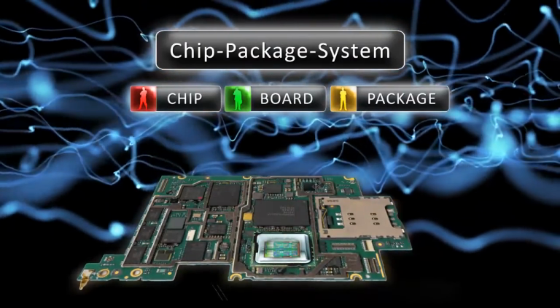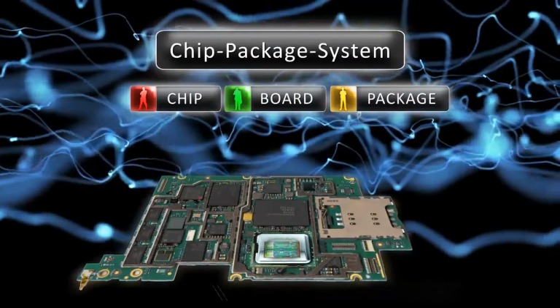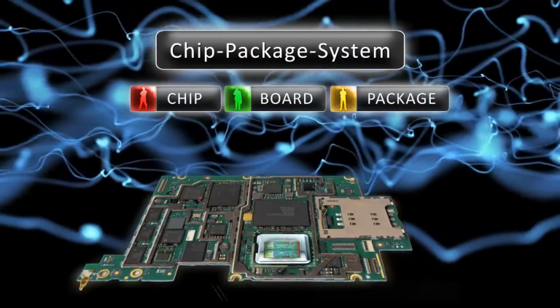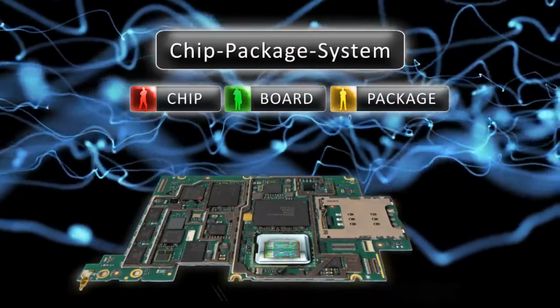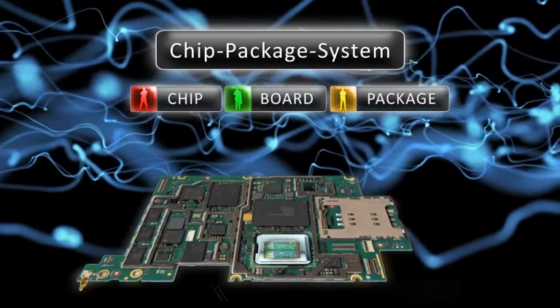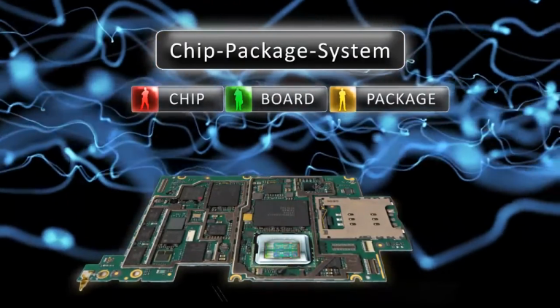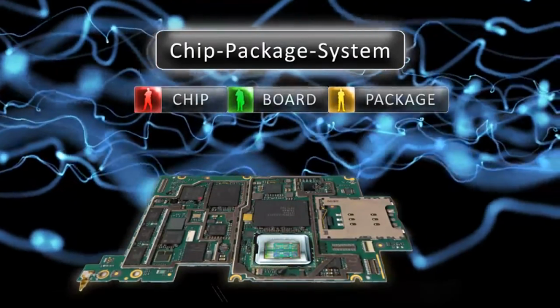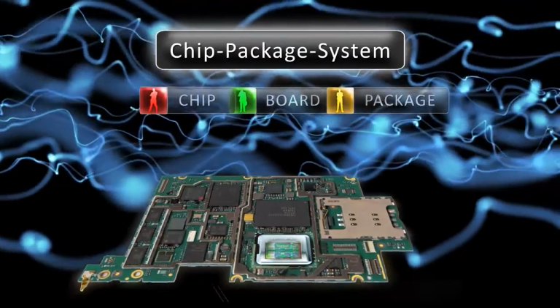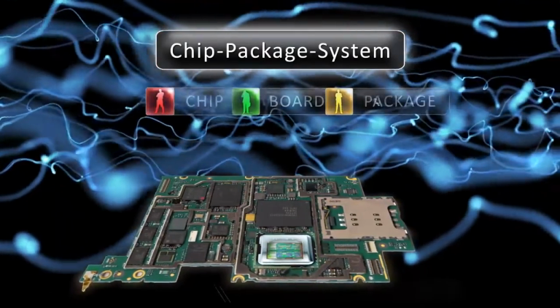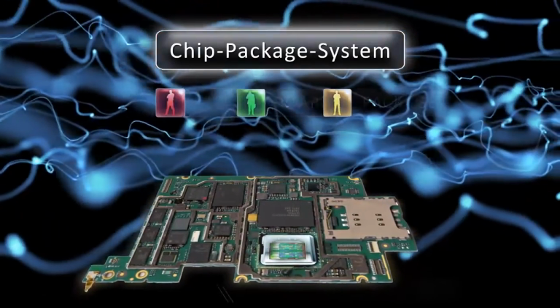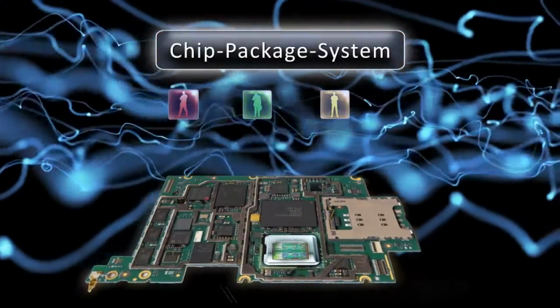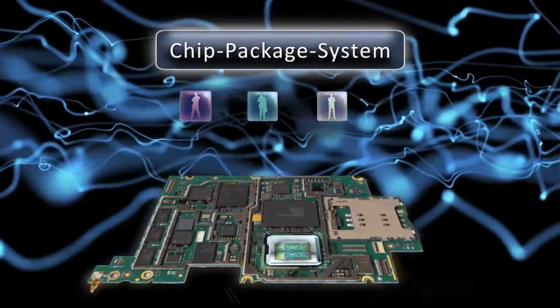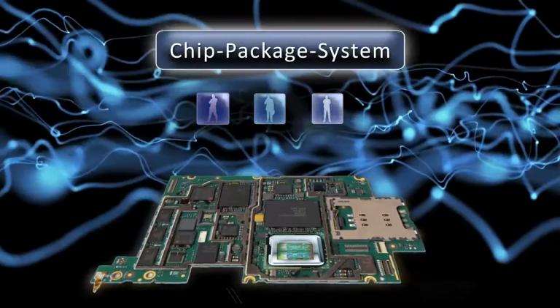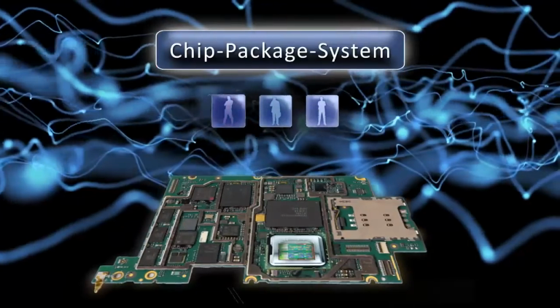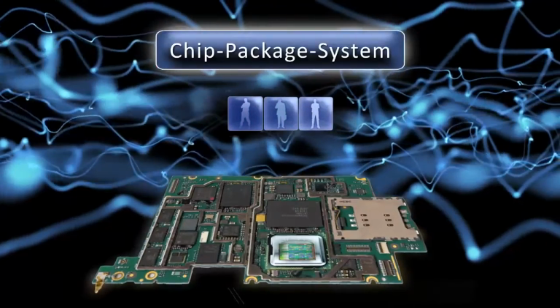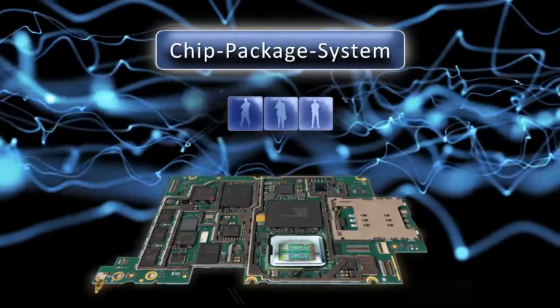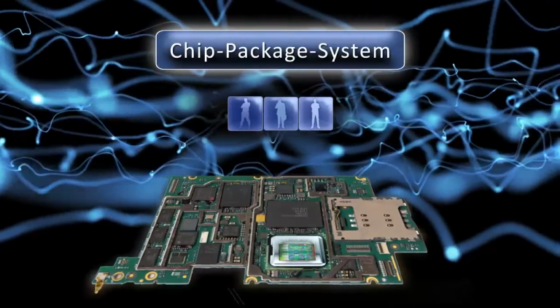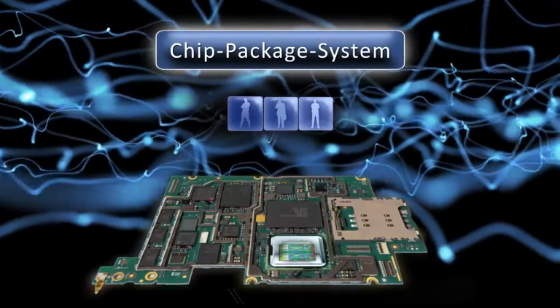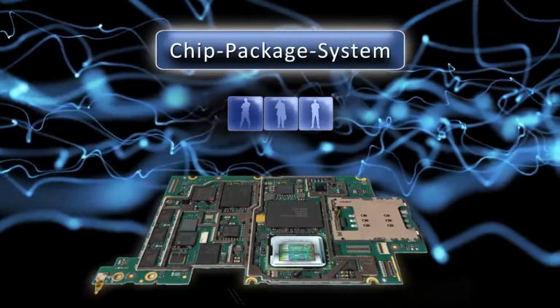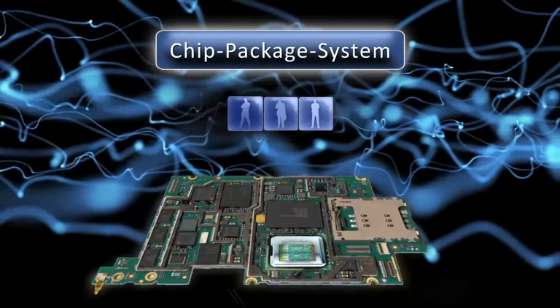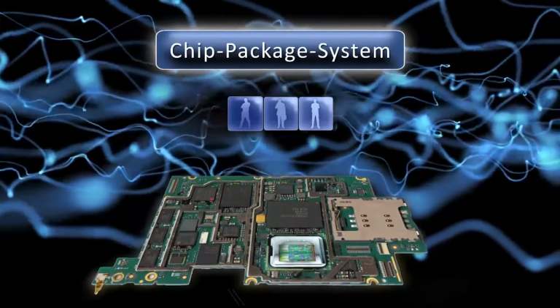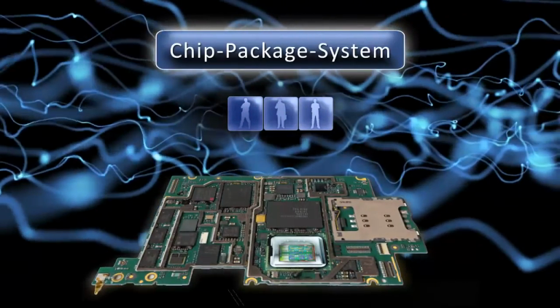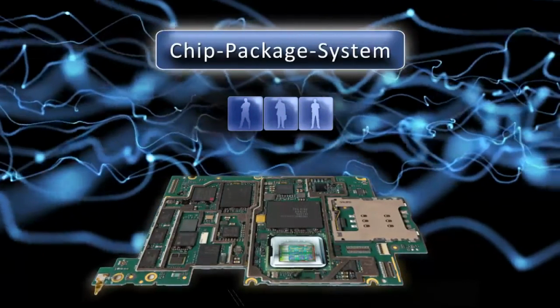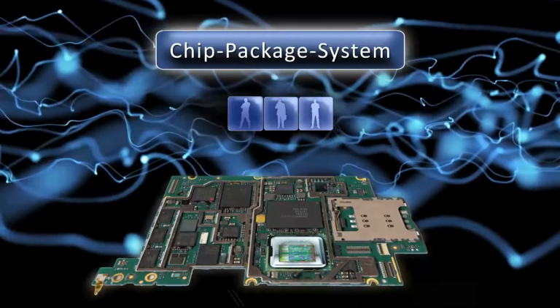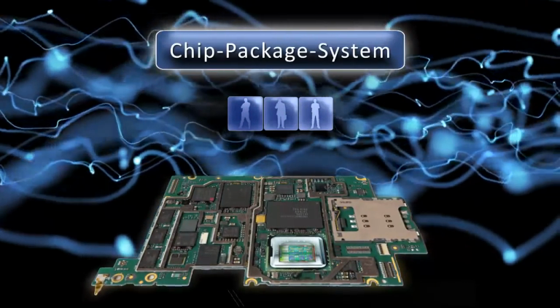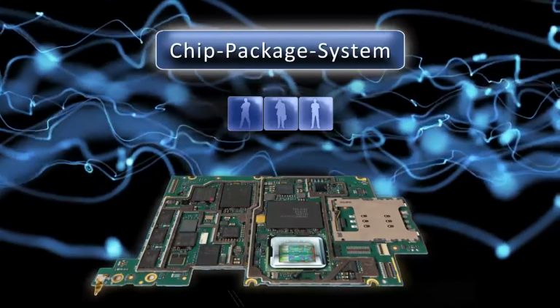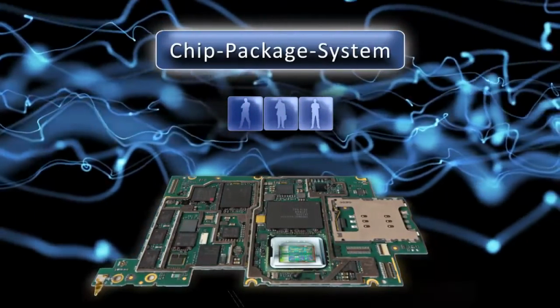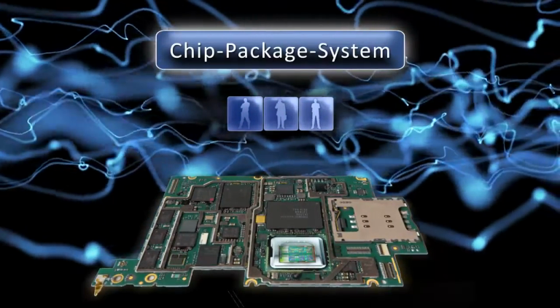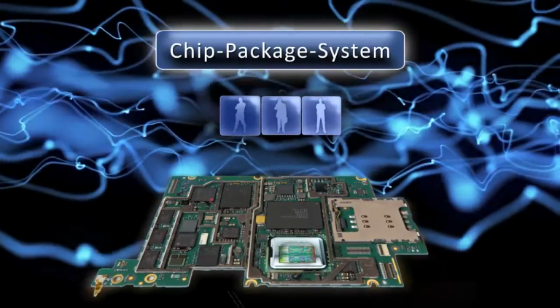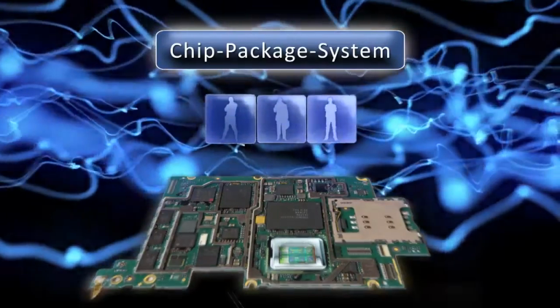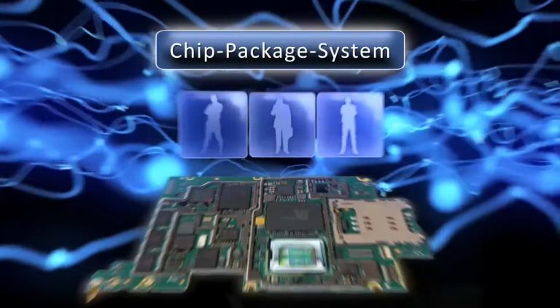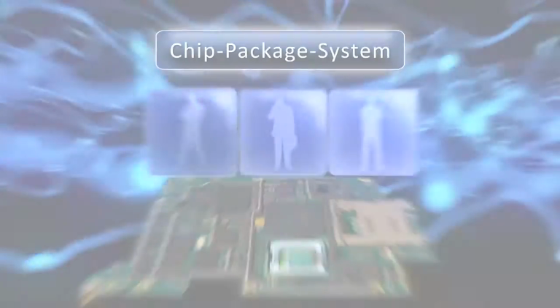CPS allows chip, package, and system engineers to communicate with each other, creating a cohesive design ecosystem.